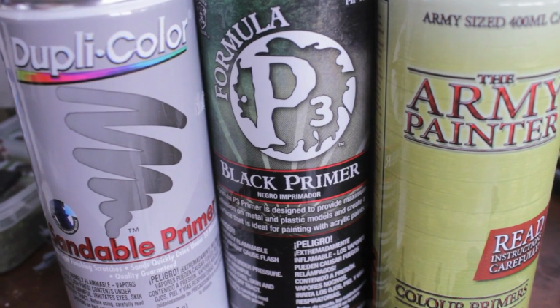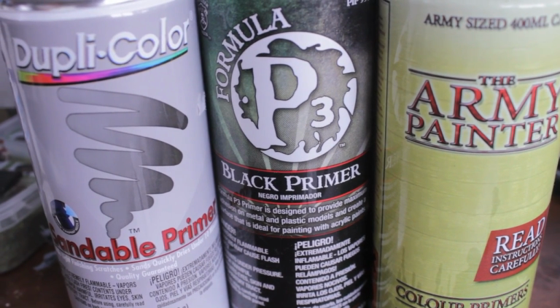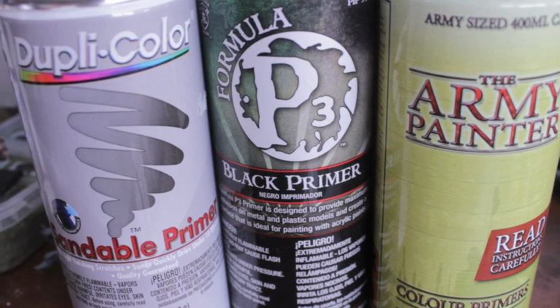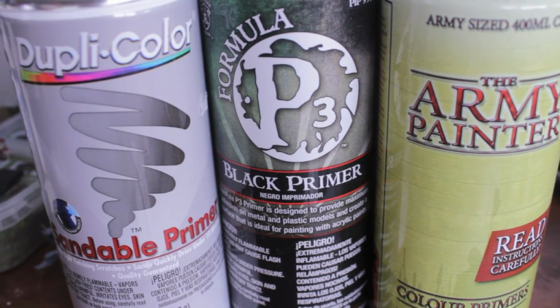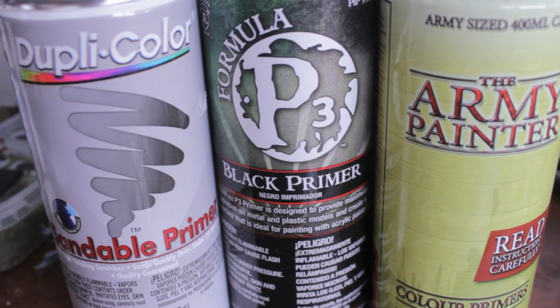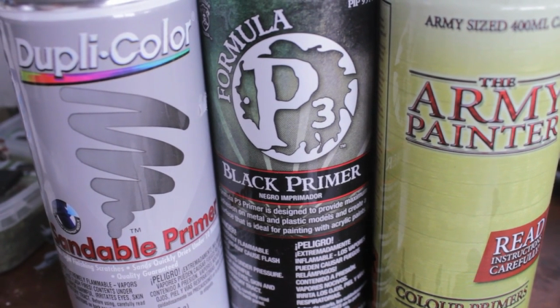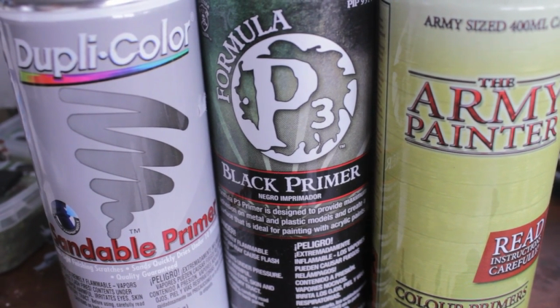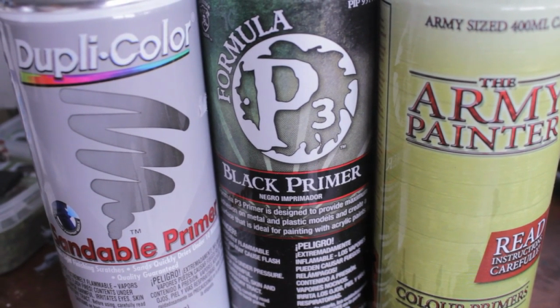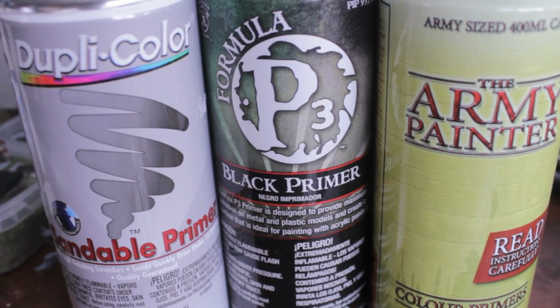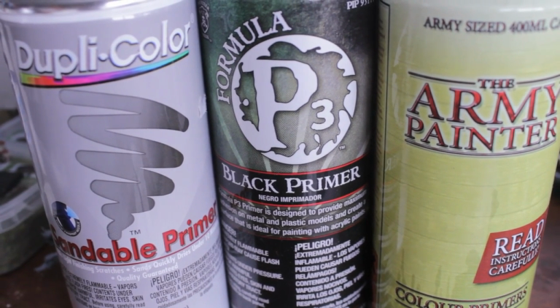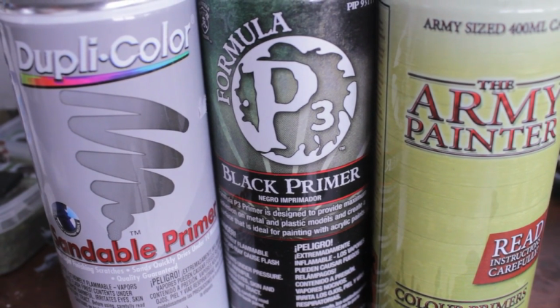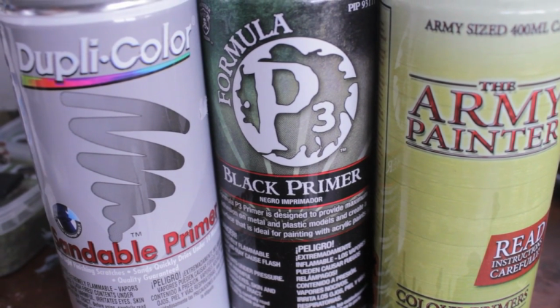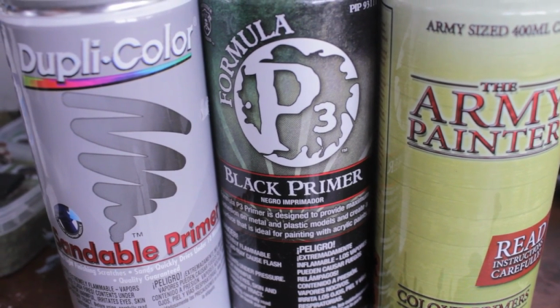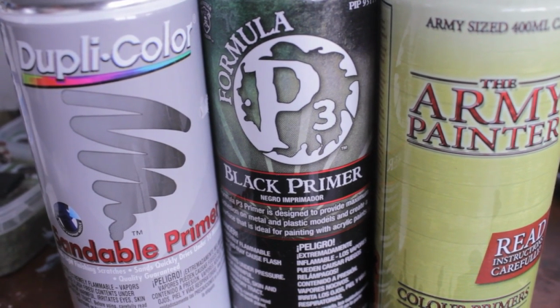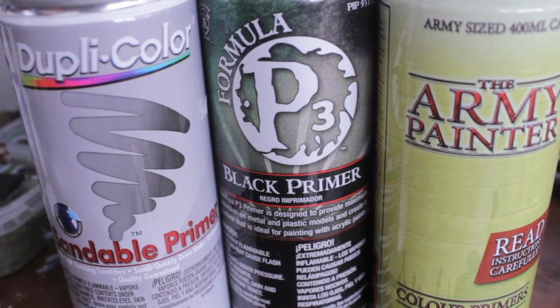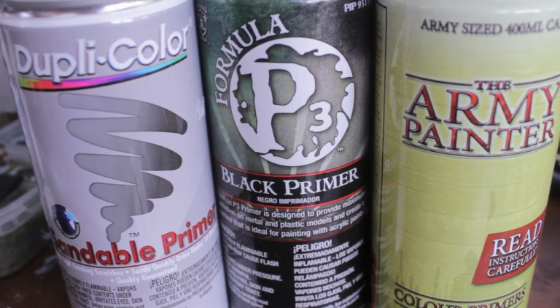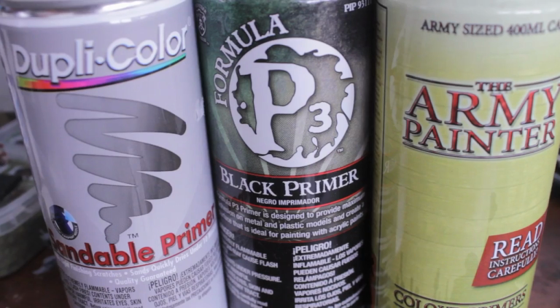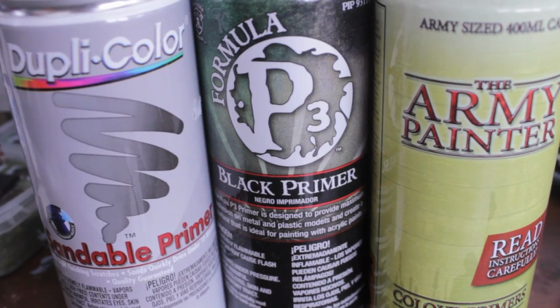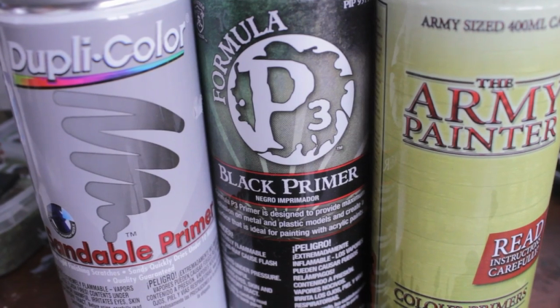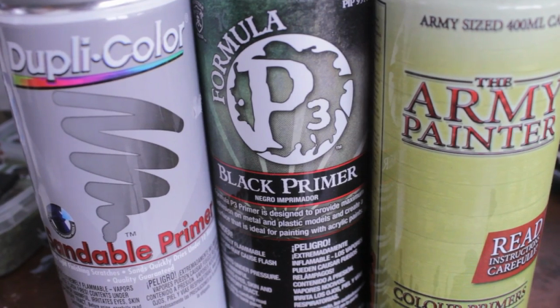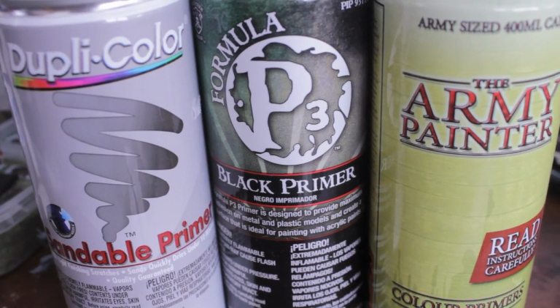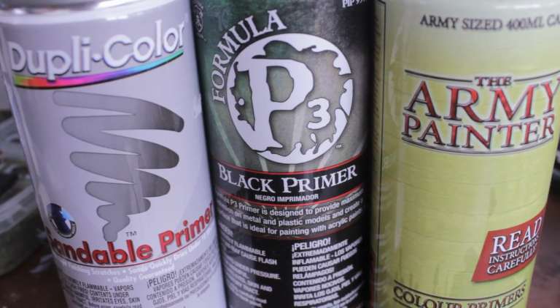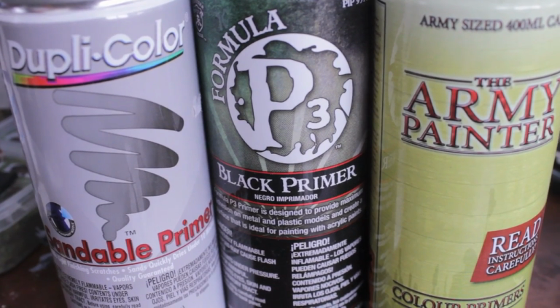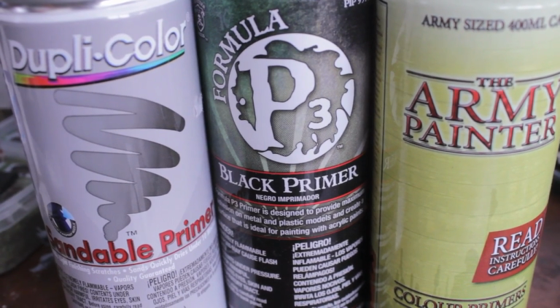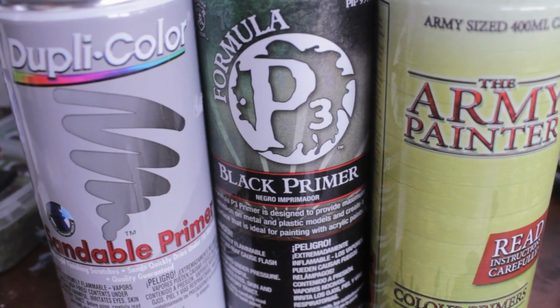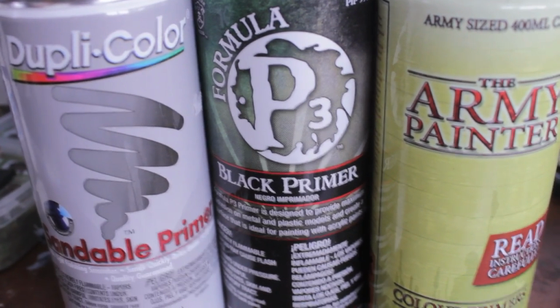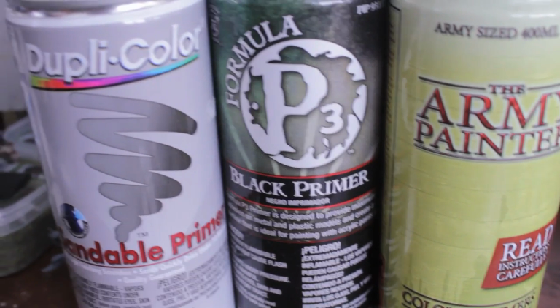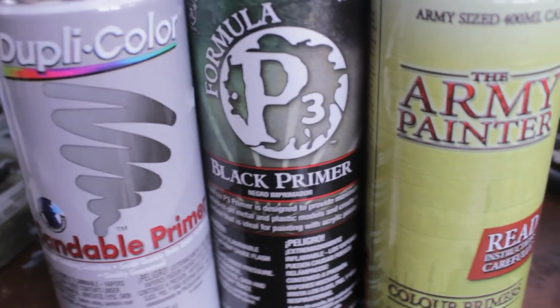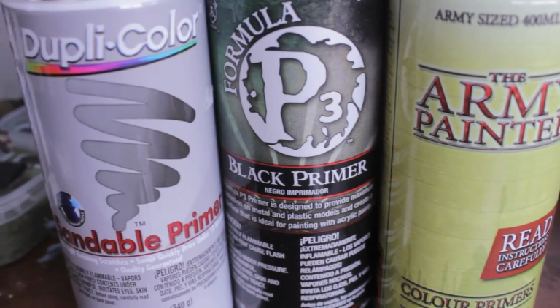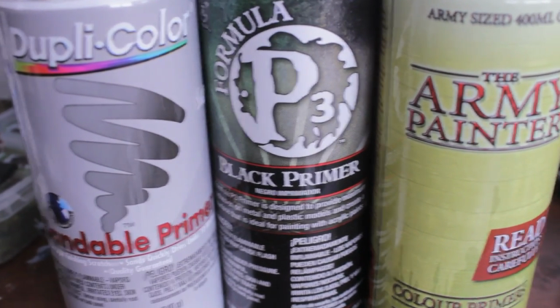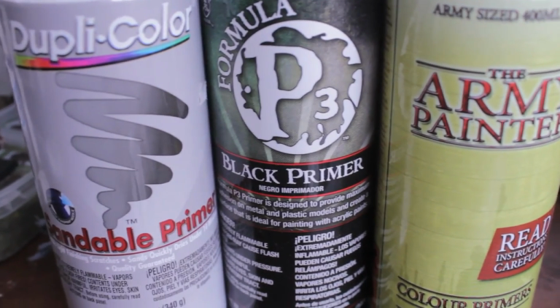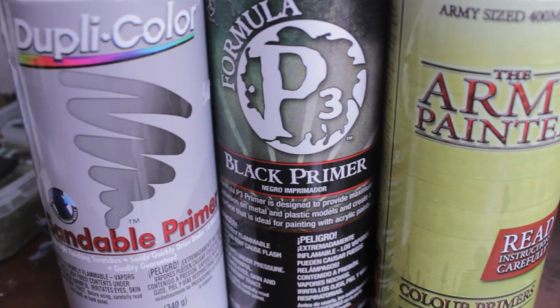I definitely suggest one of these three brands. Happy painting everybody — we'll see you in the next video.